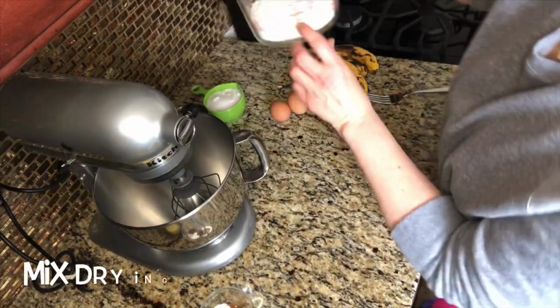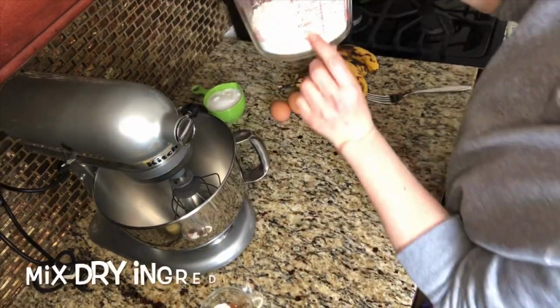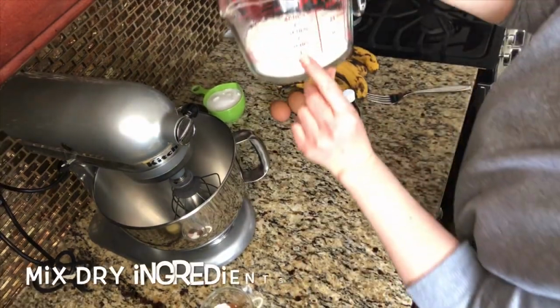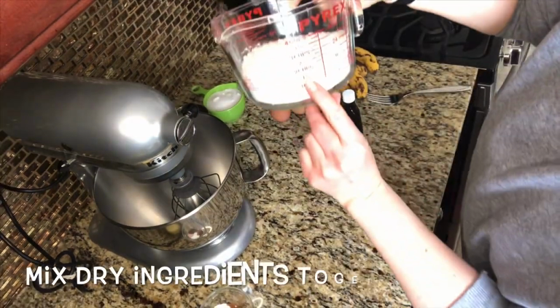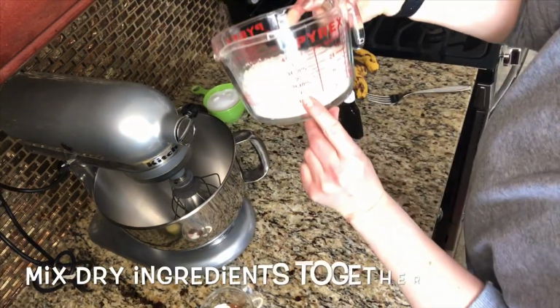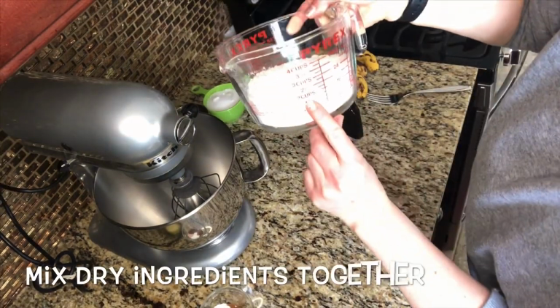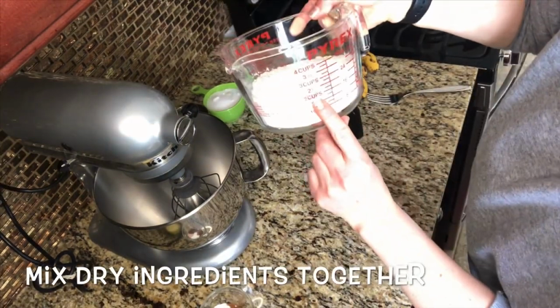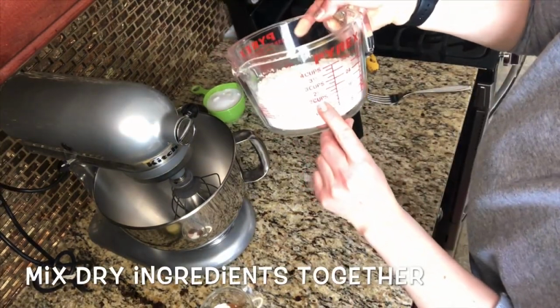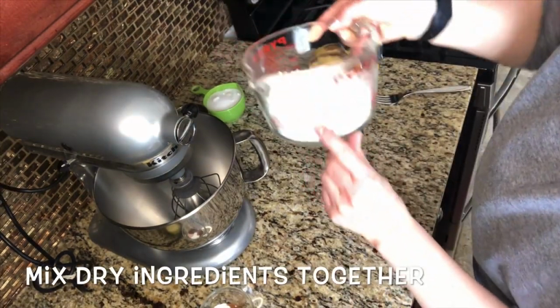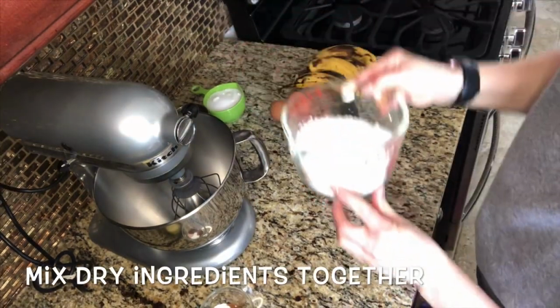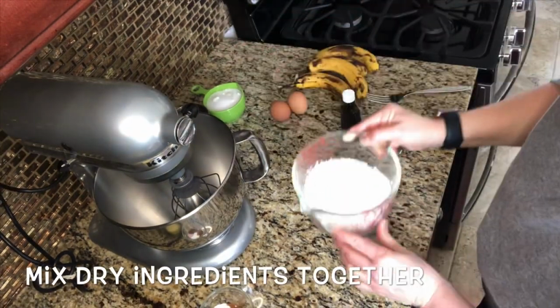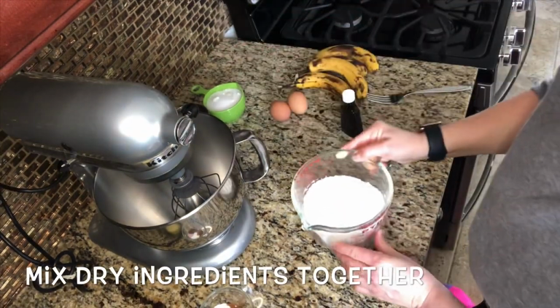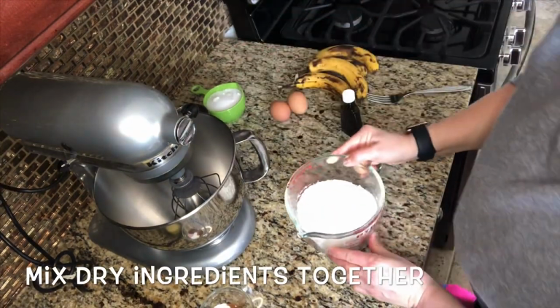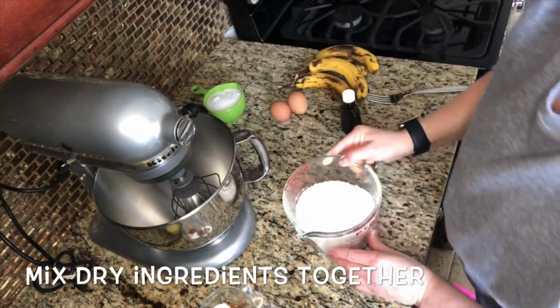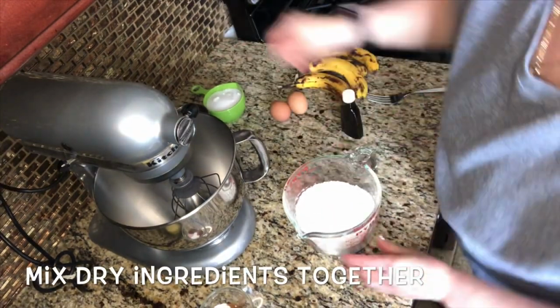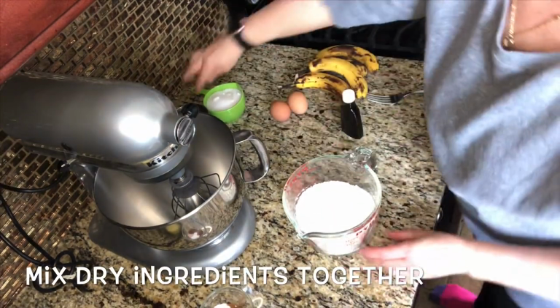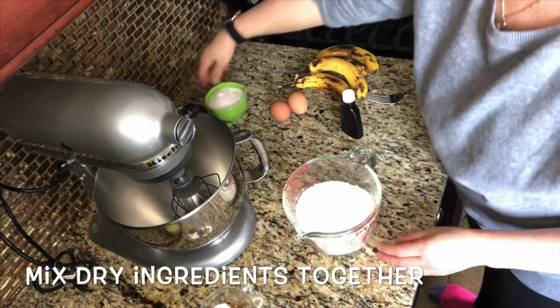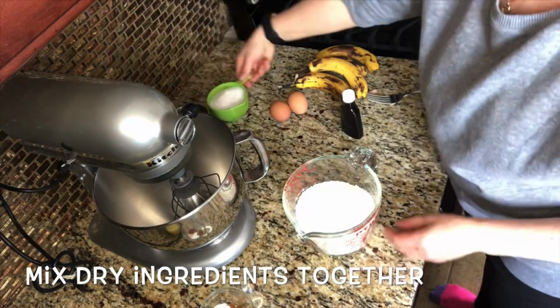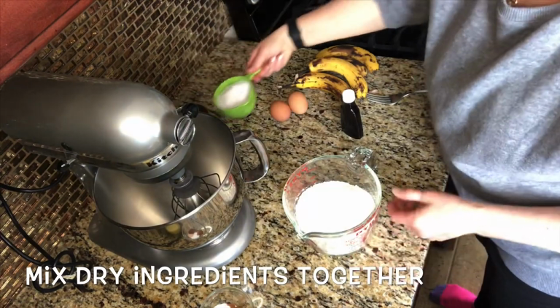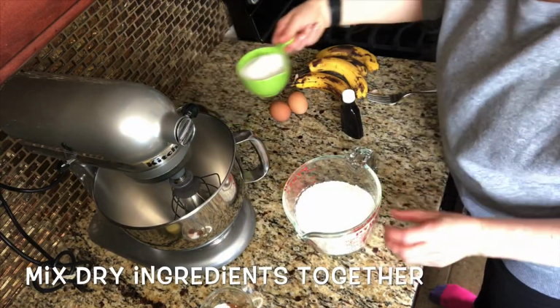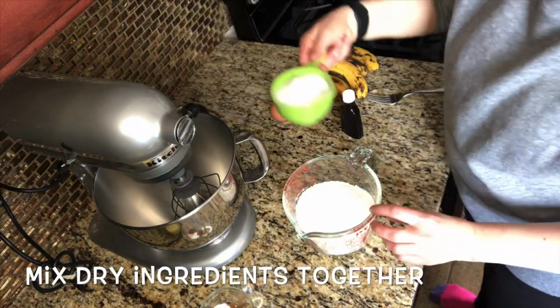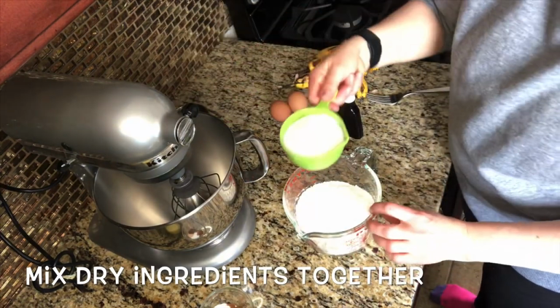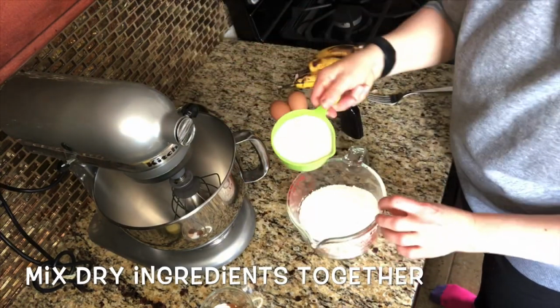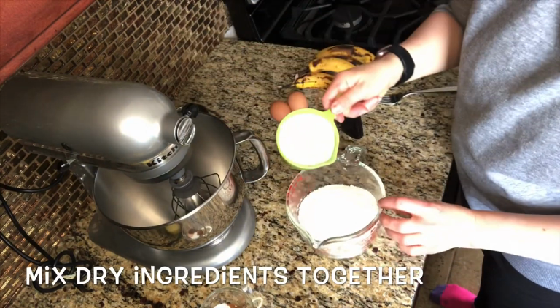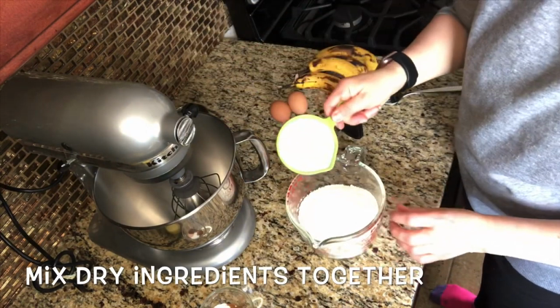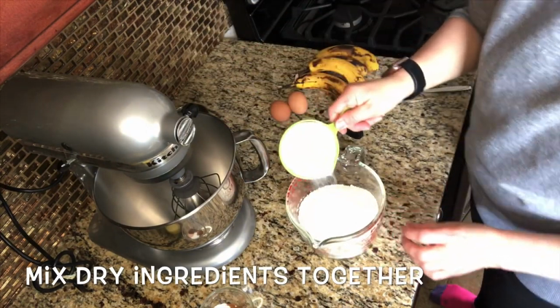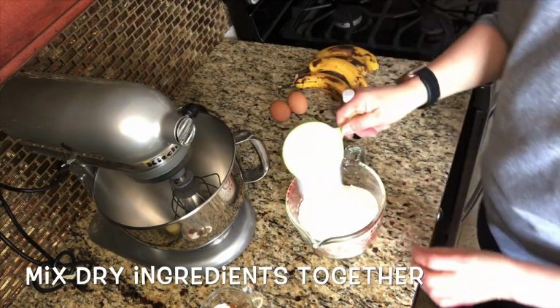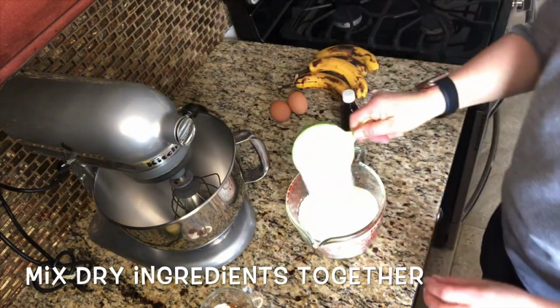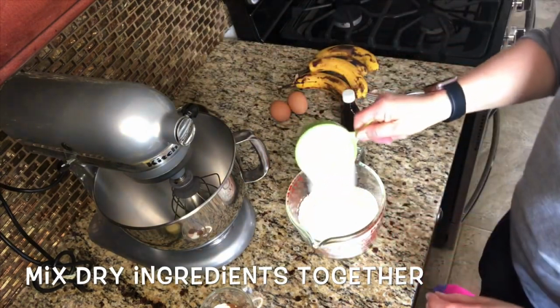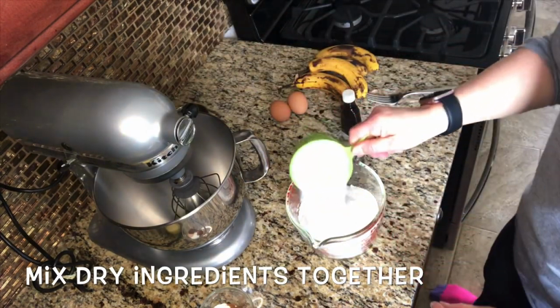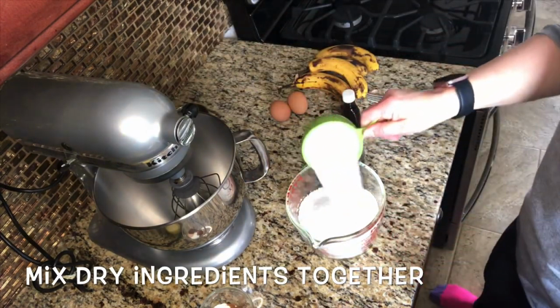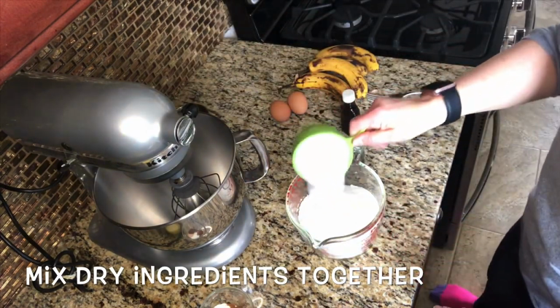I'm going to start by mixing my dry ingredients together first, and then I will do my wet ingredients separately.